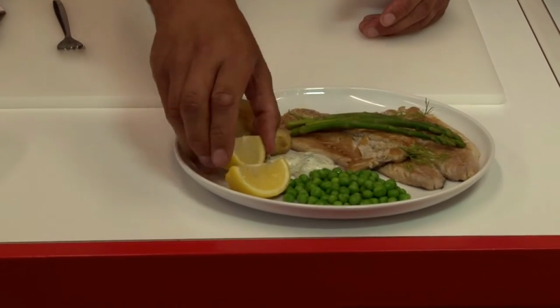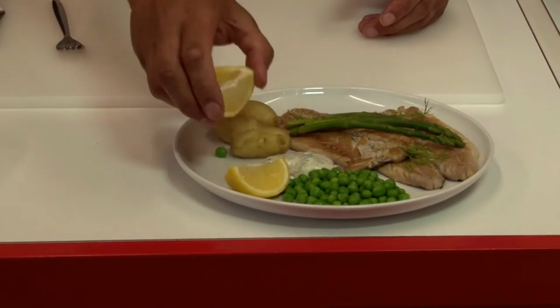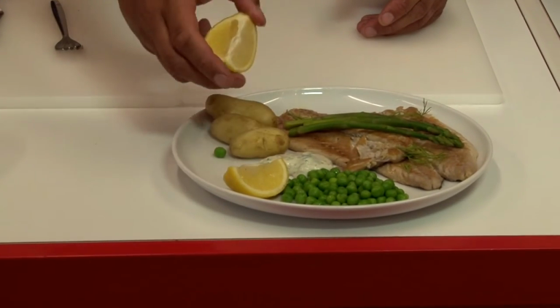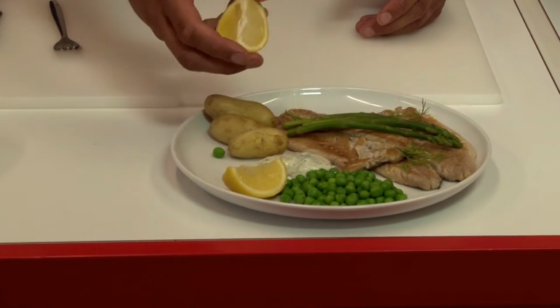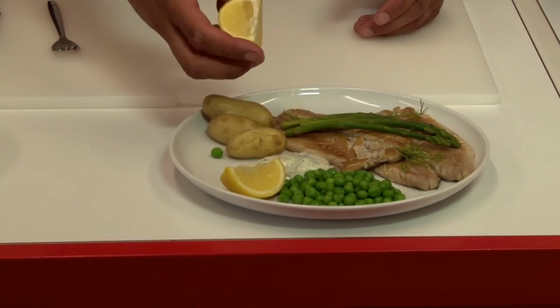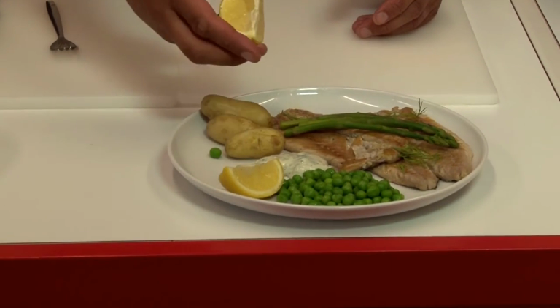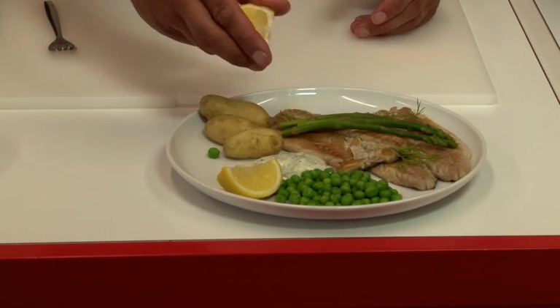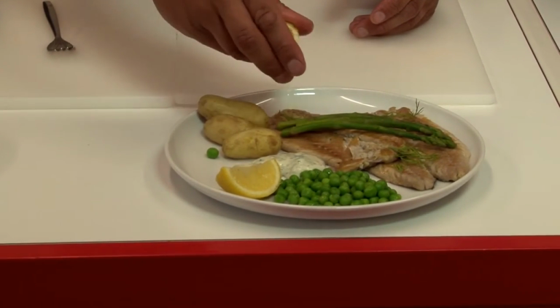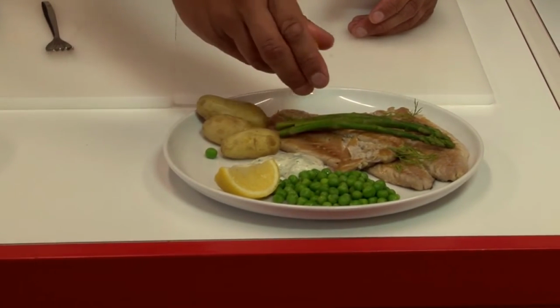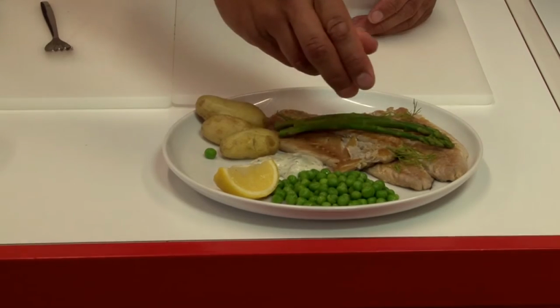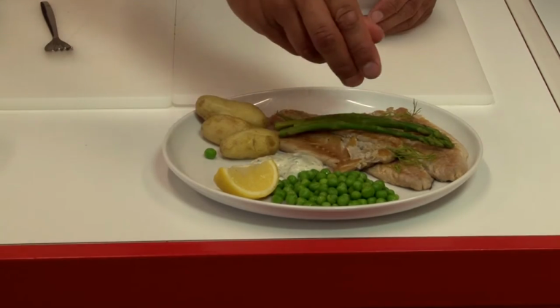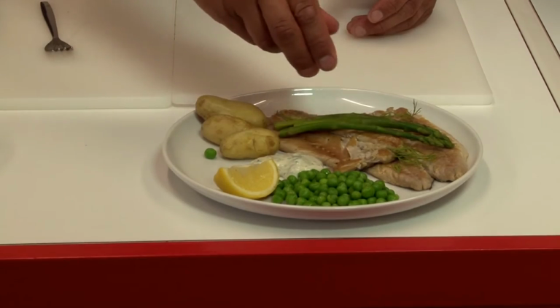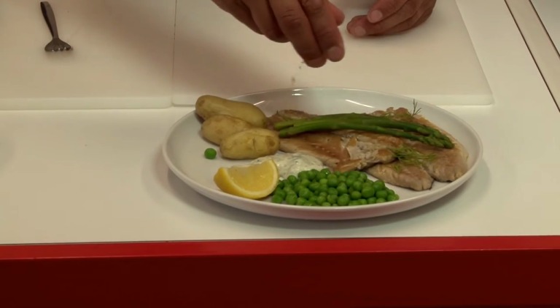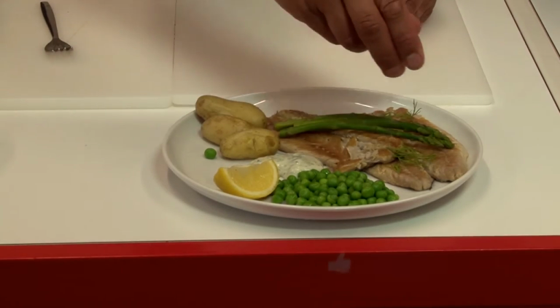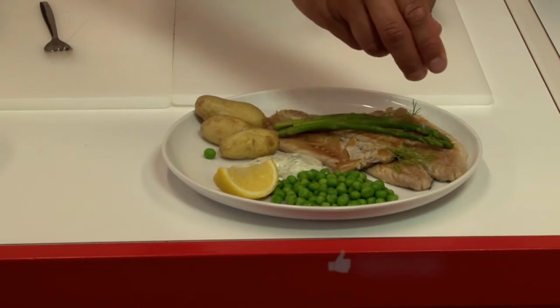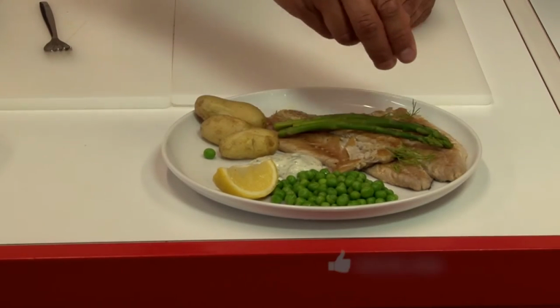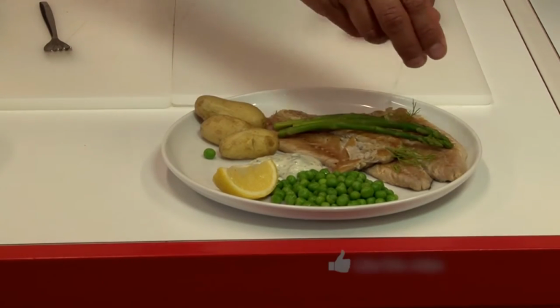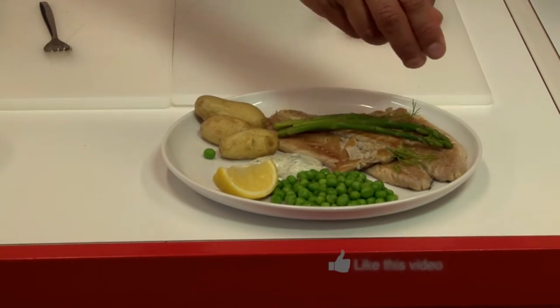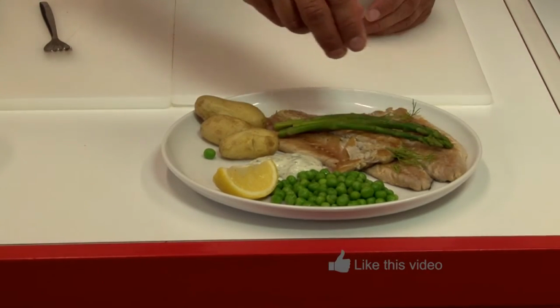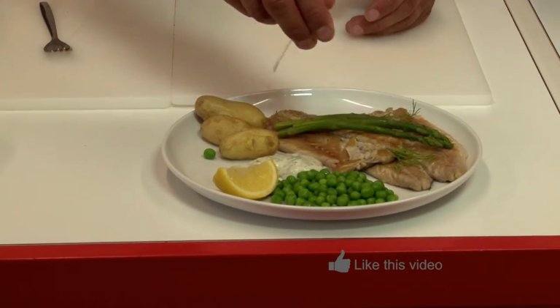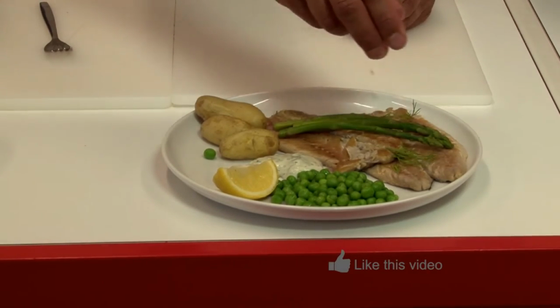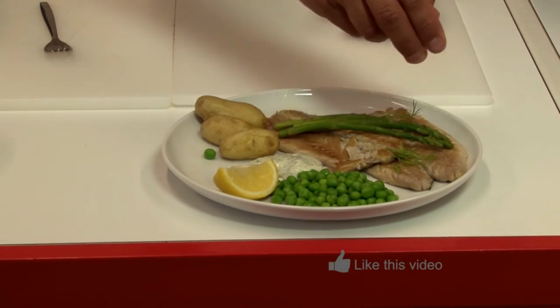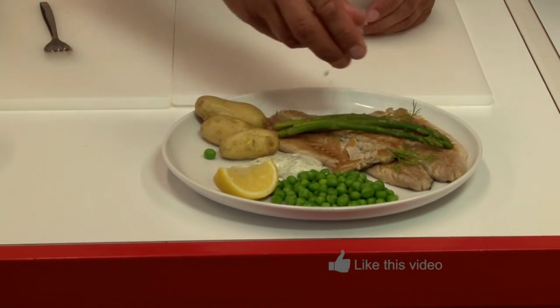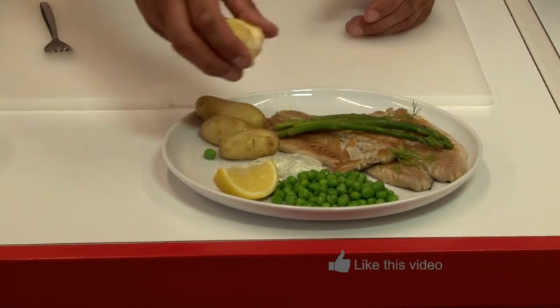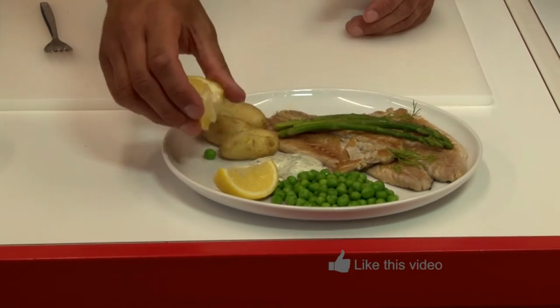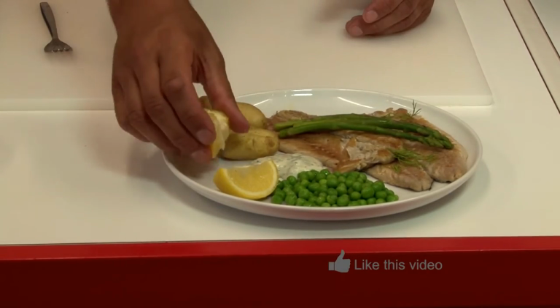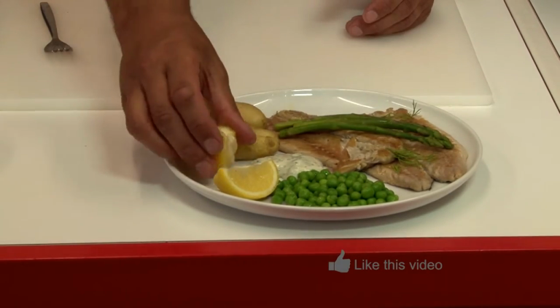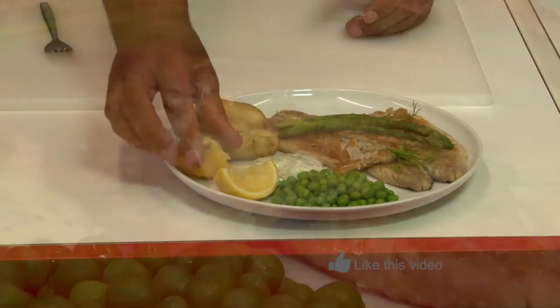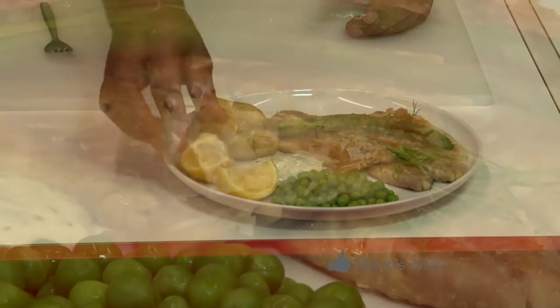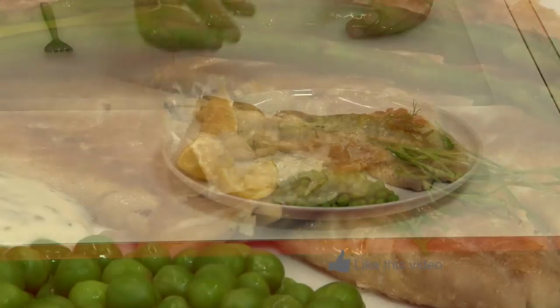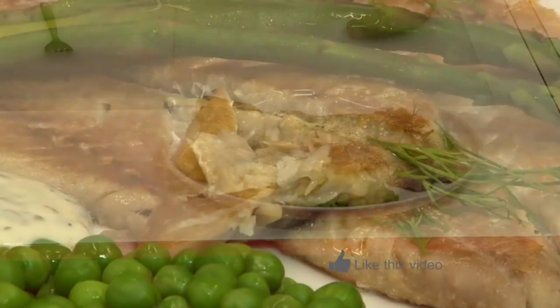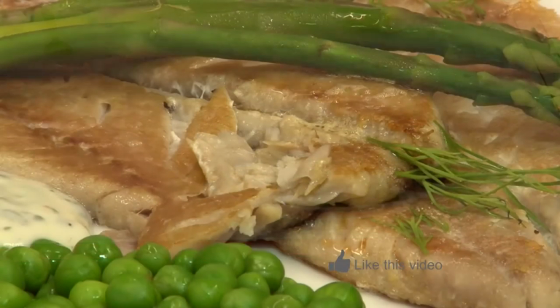There we have it. Mackerel on the grill. I'll see you soon. Thank you.